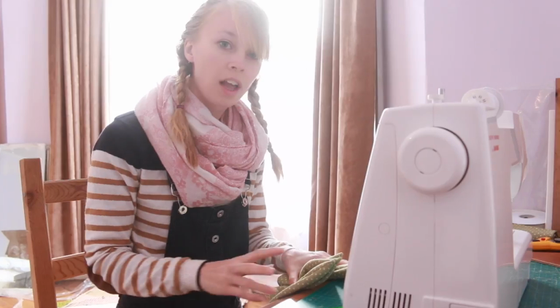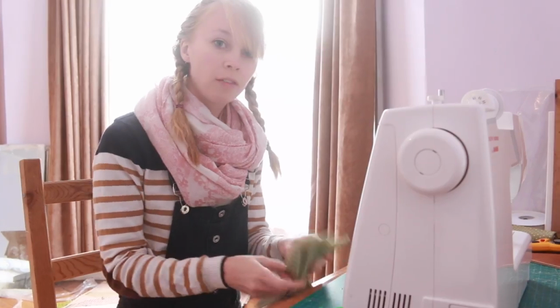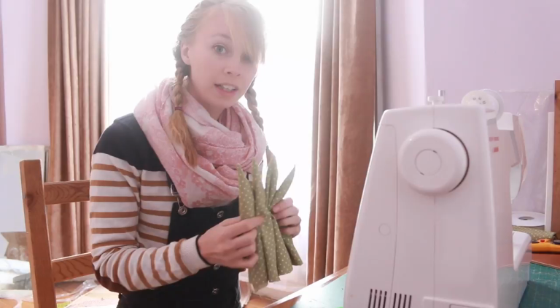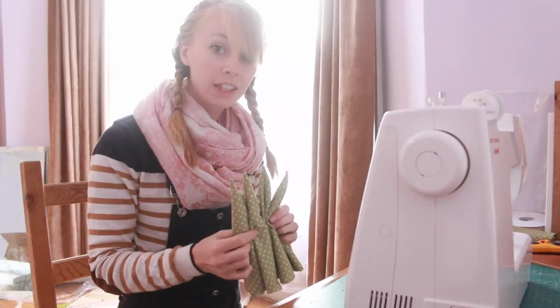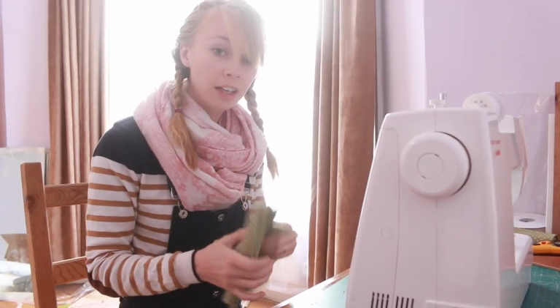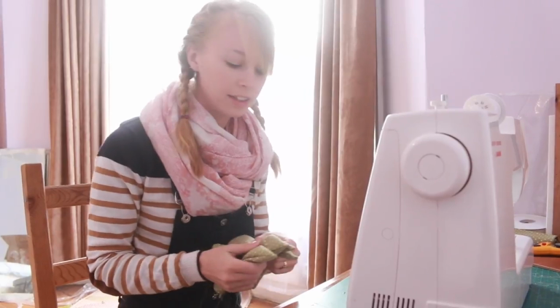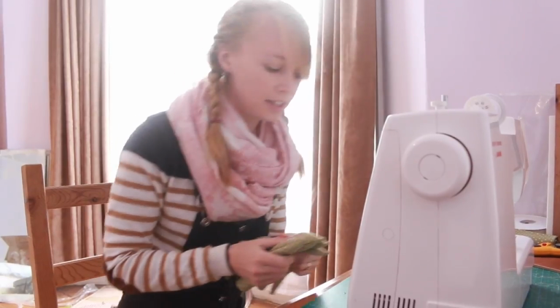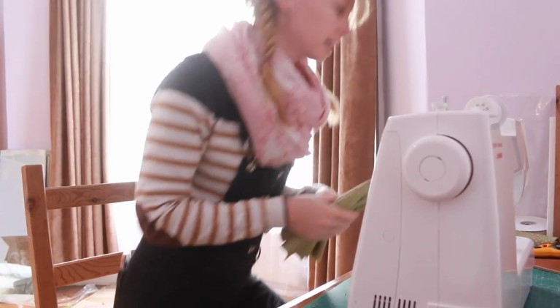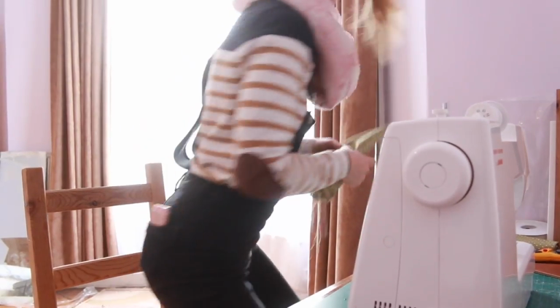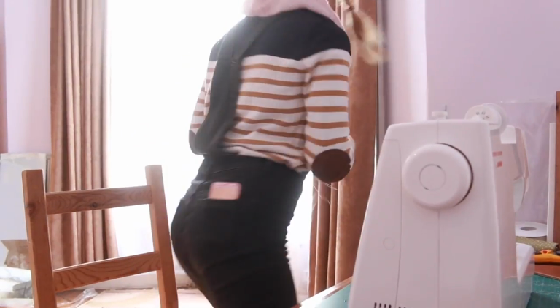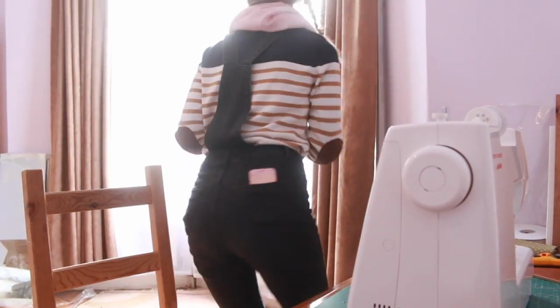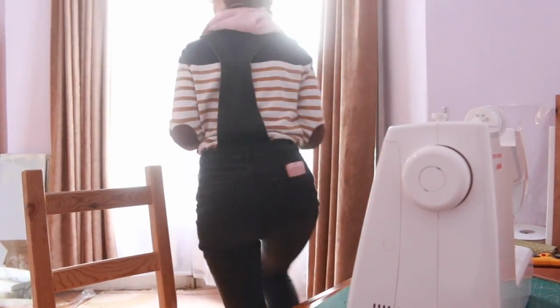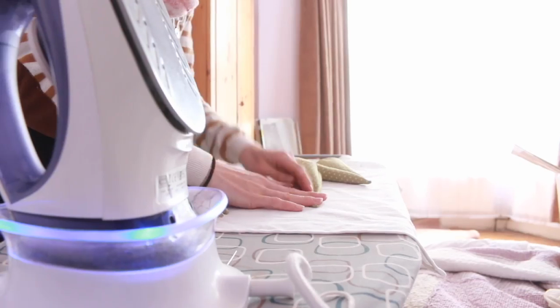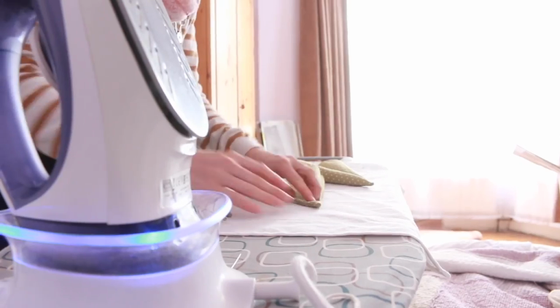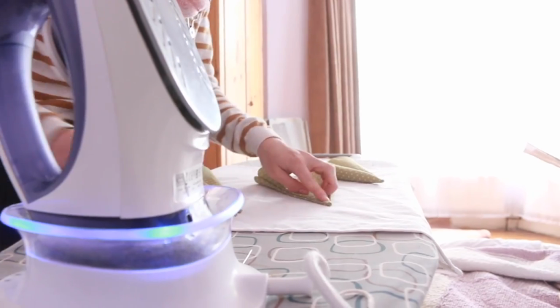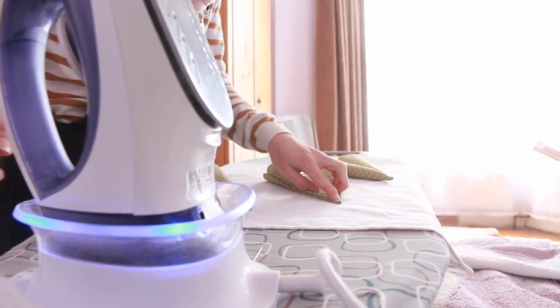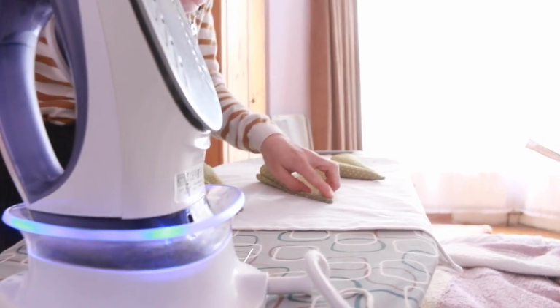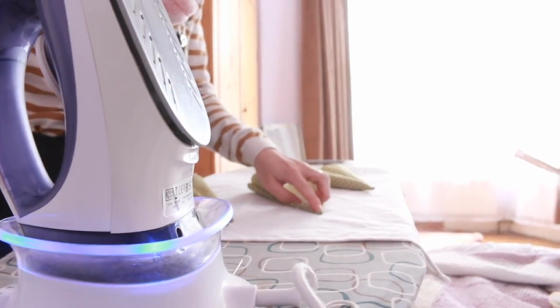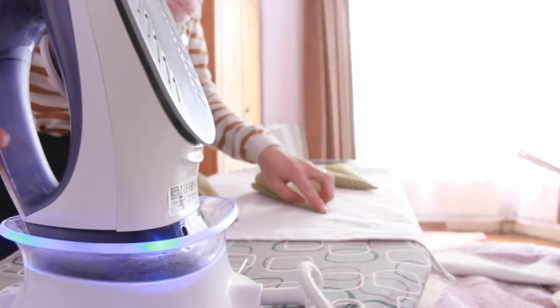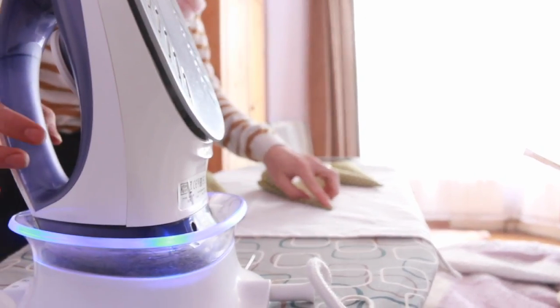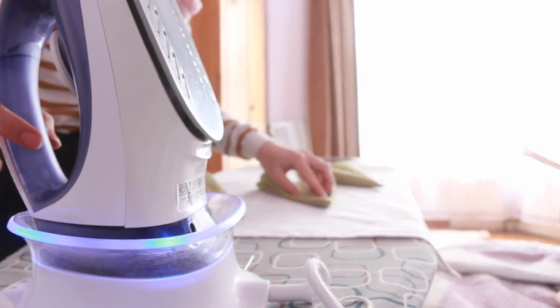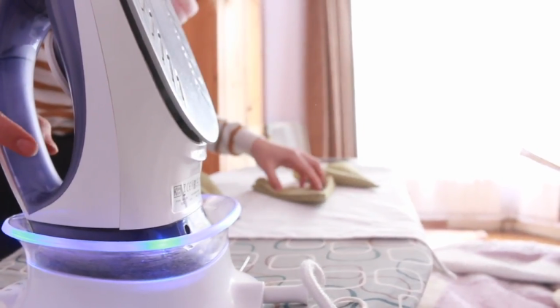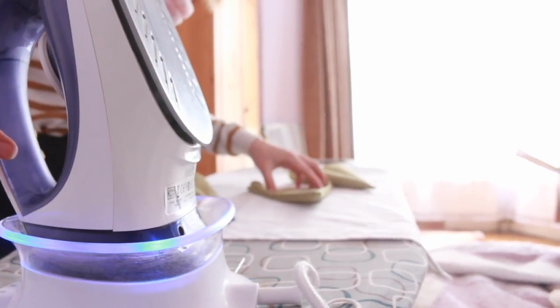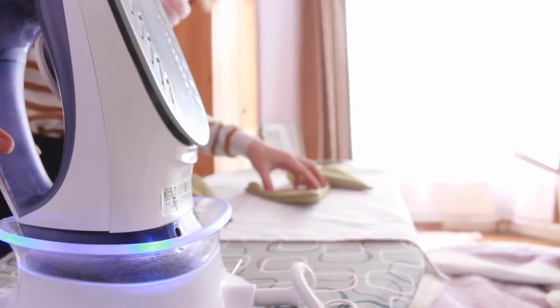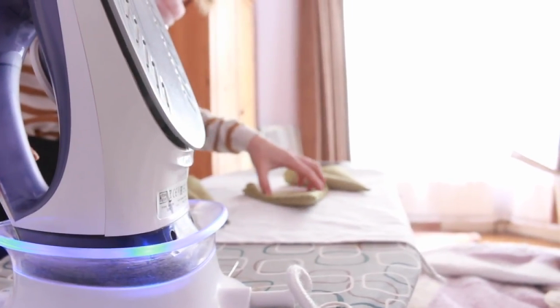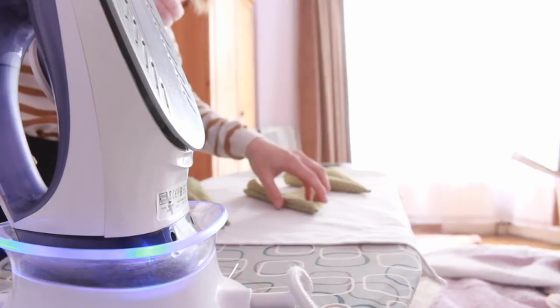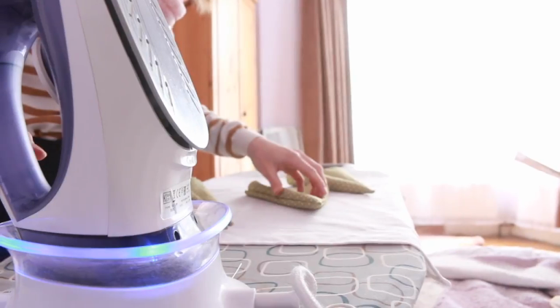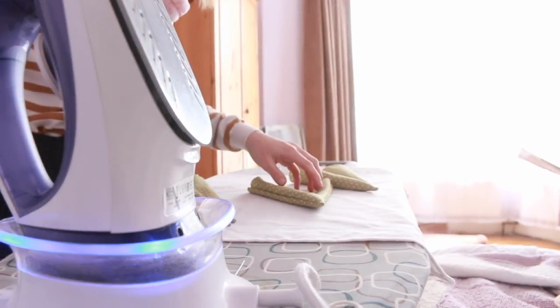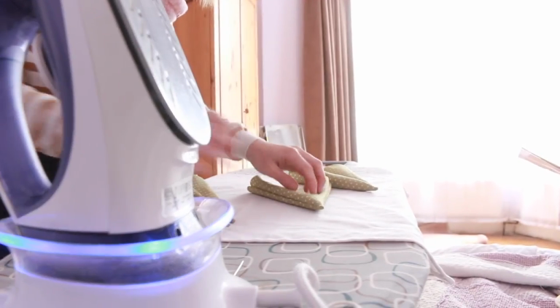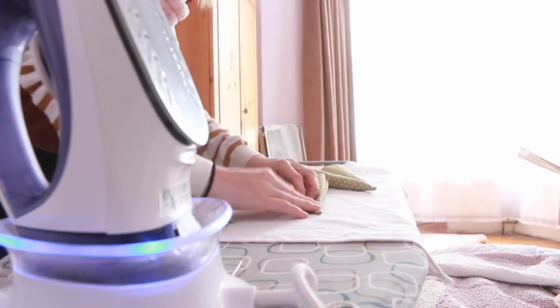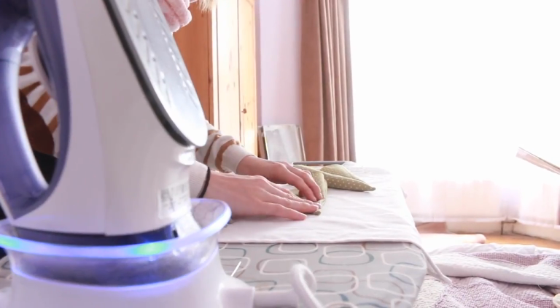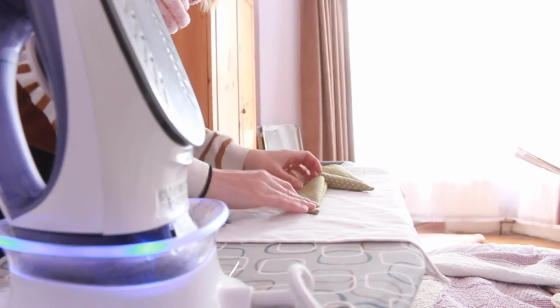Let's go and get these ironed. Little tip: I always start with the point and then work down because it gives an even finish.